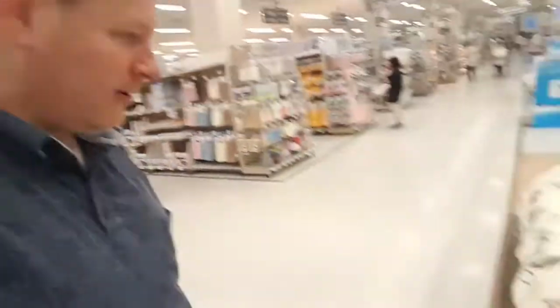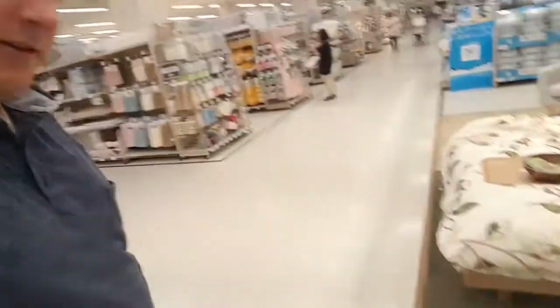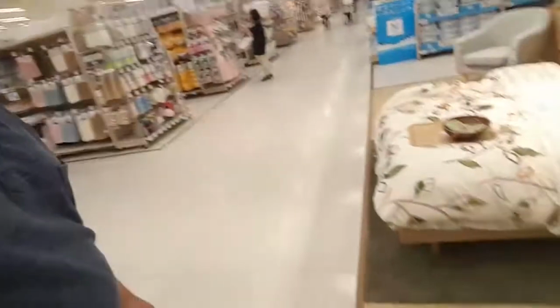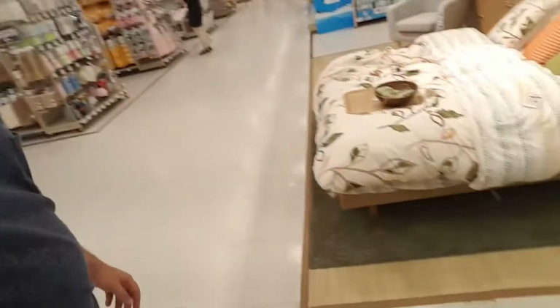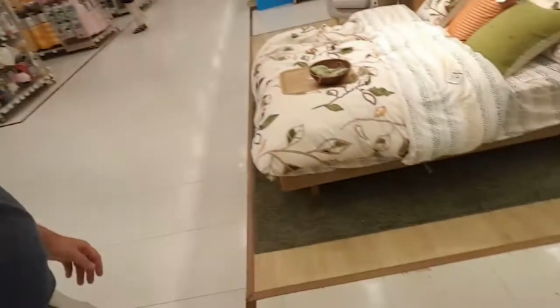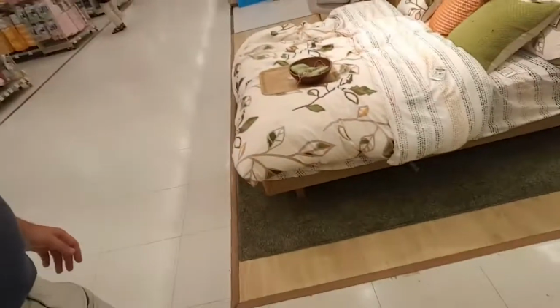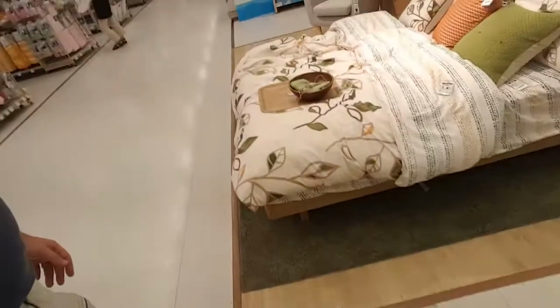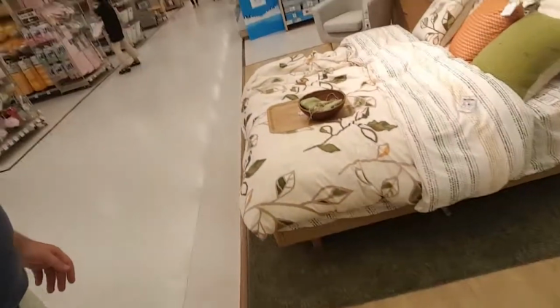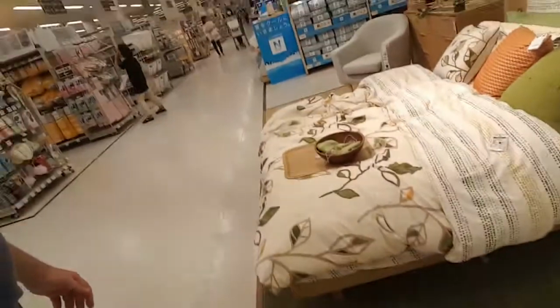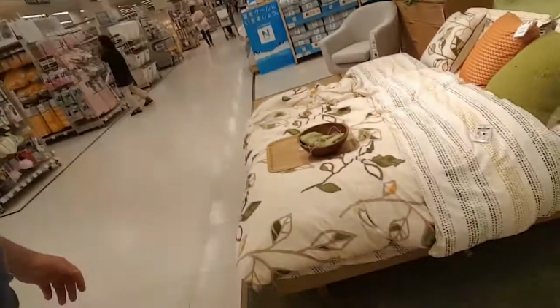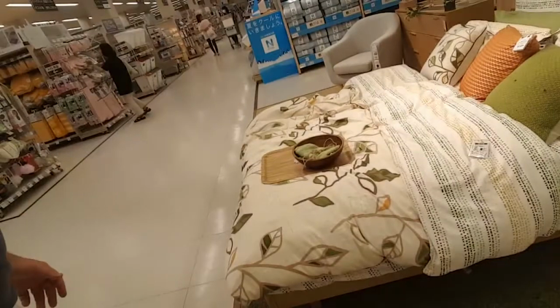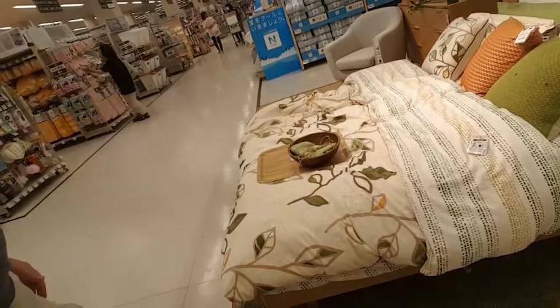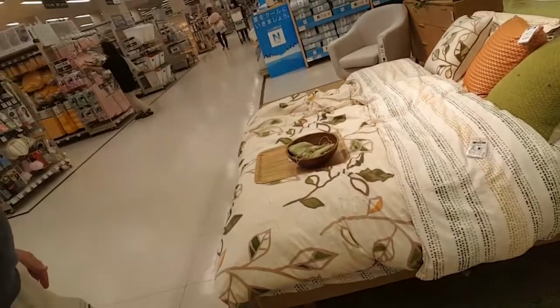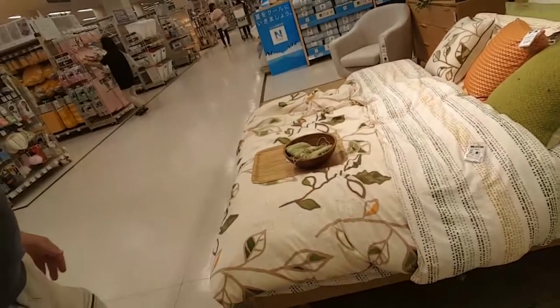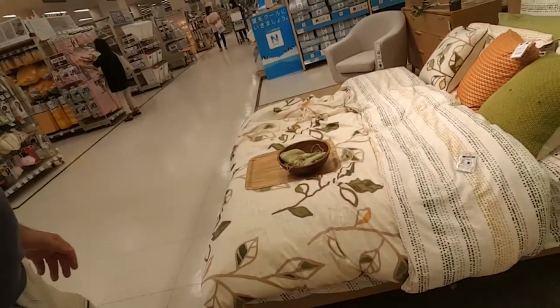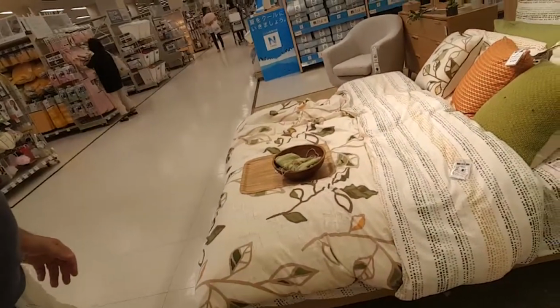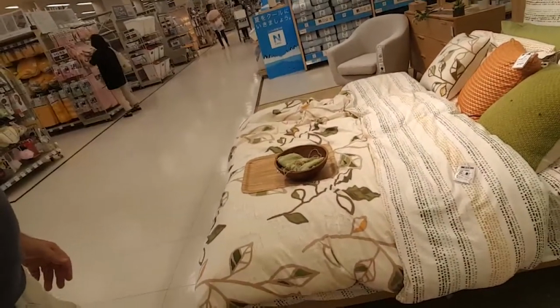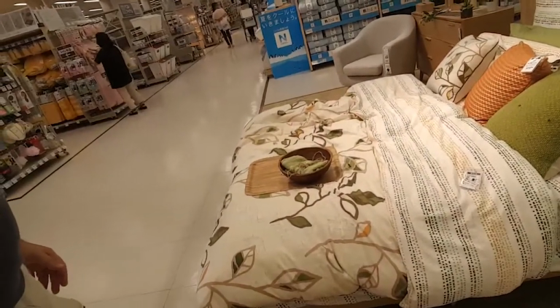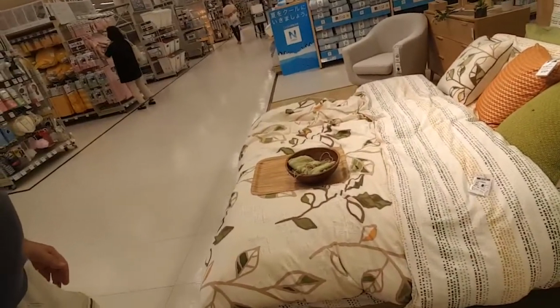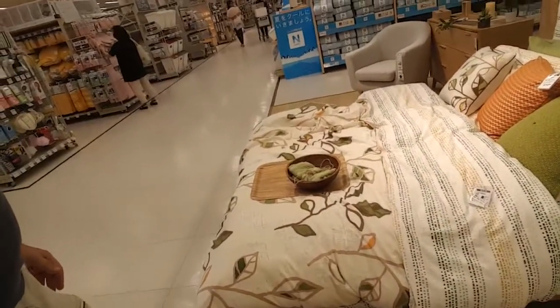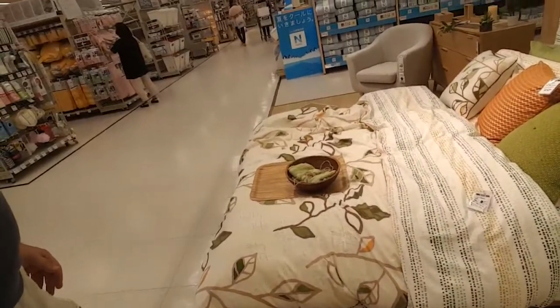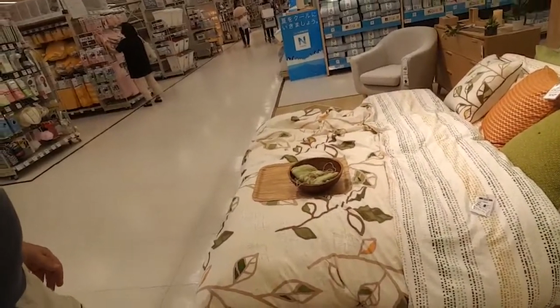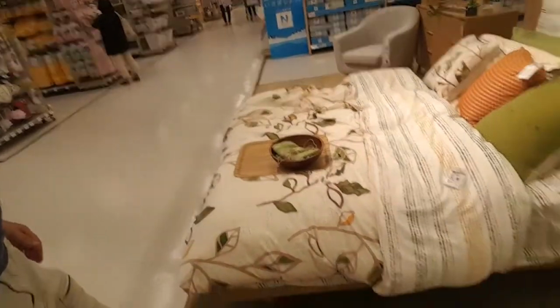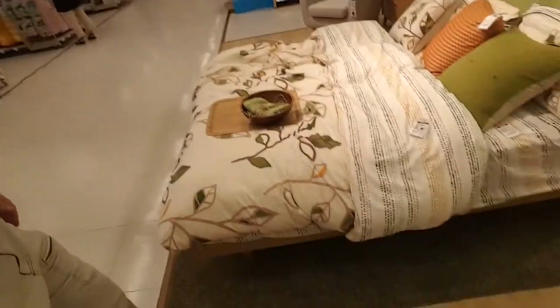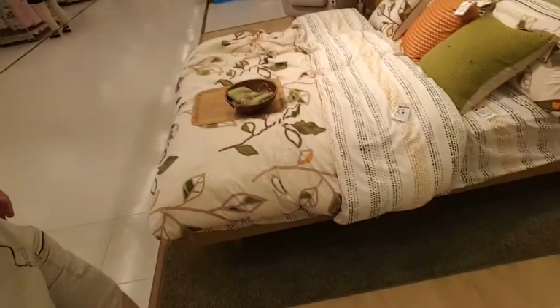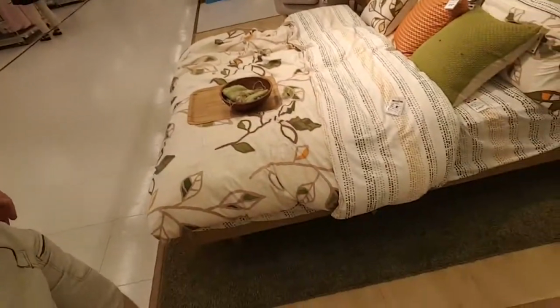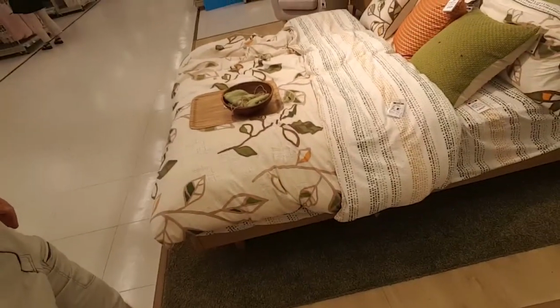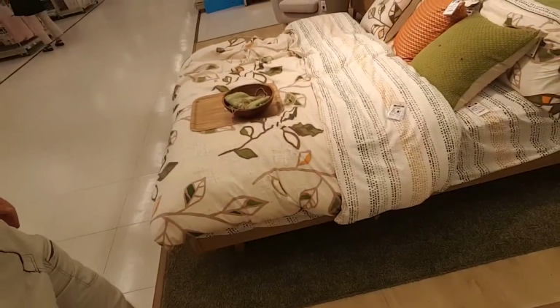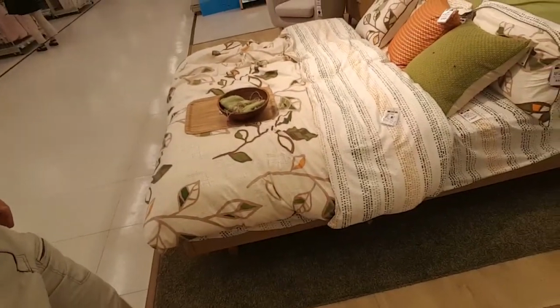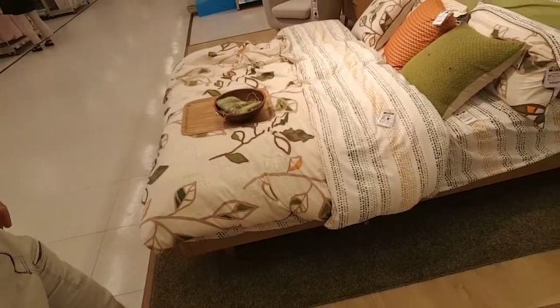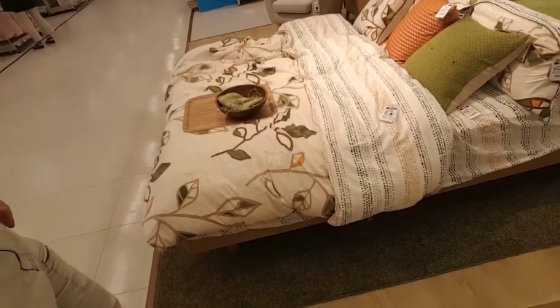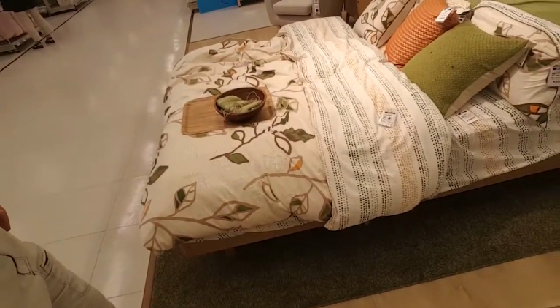Look at this carpet down here — this shag green carpet that sticks to the floor.